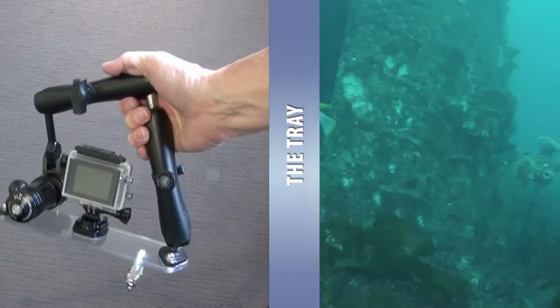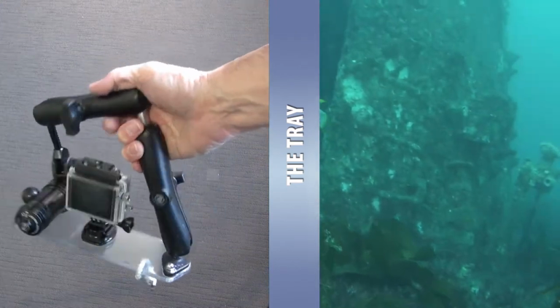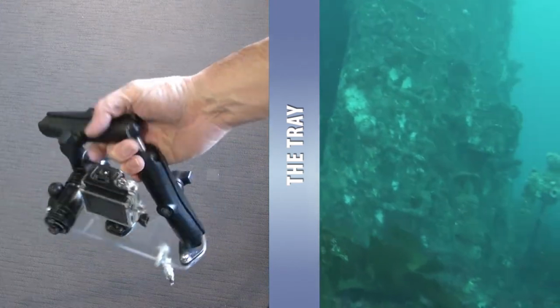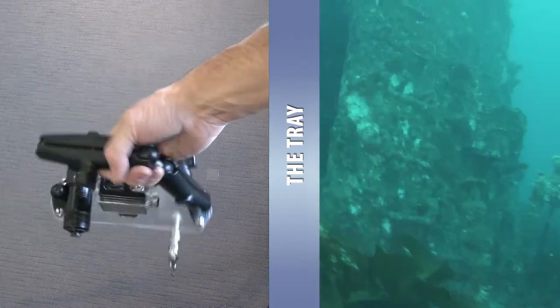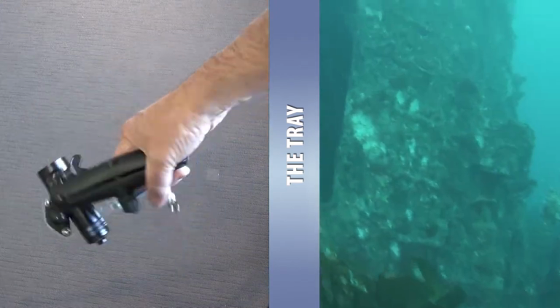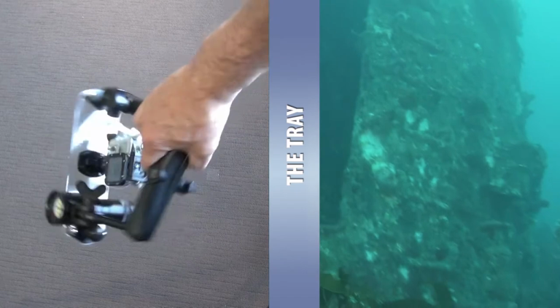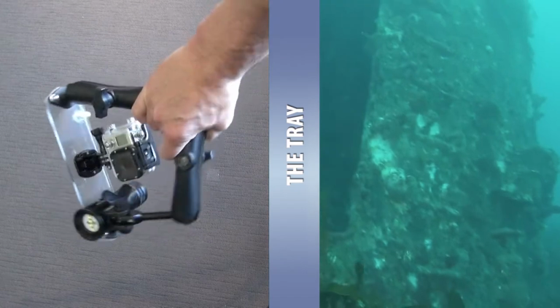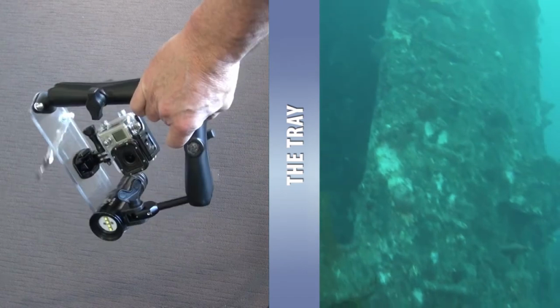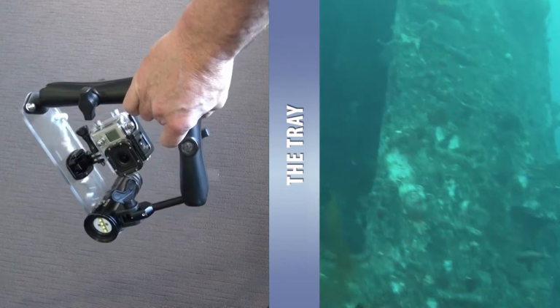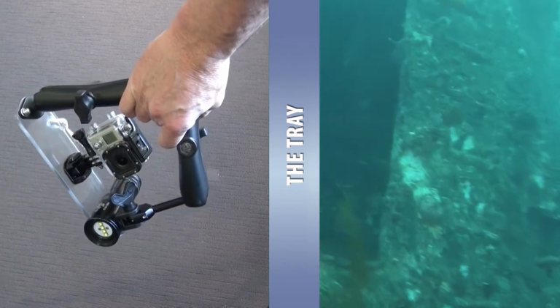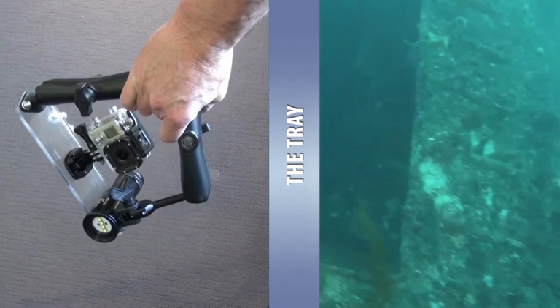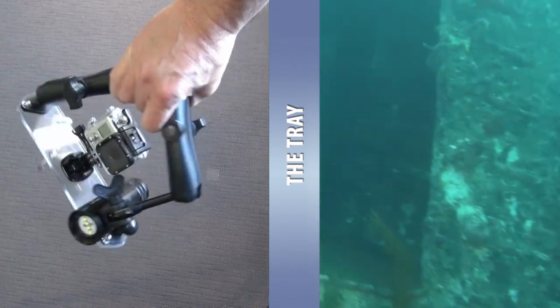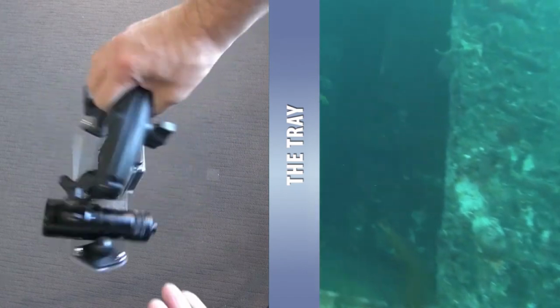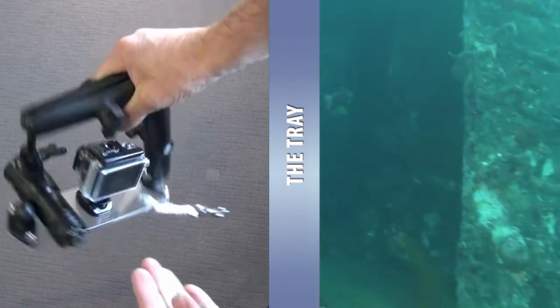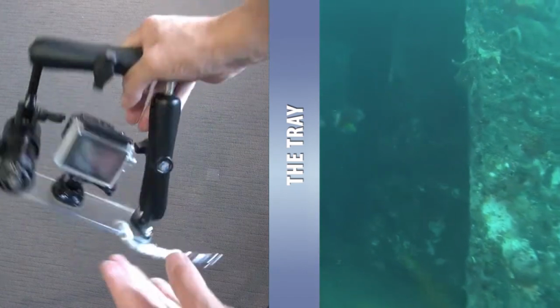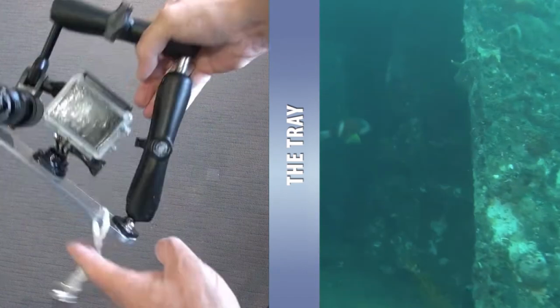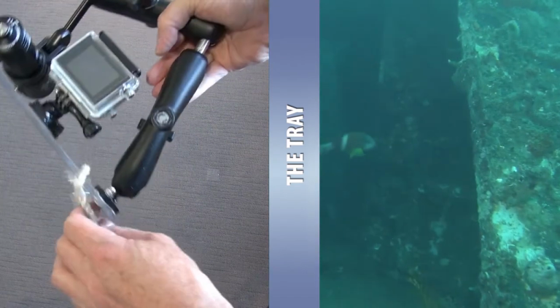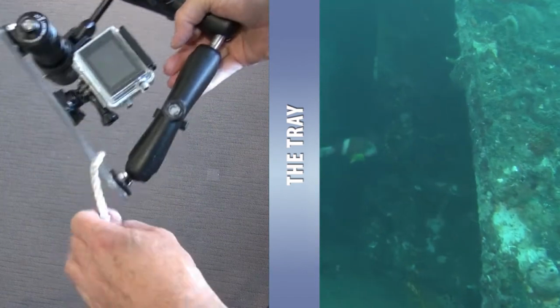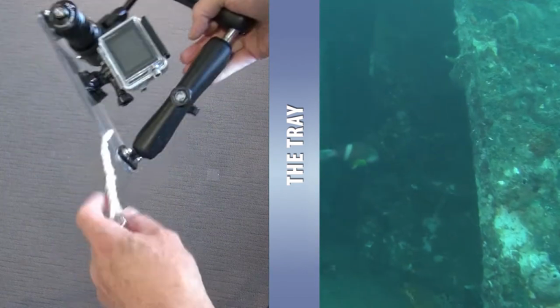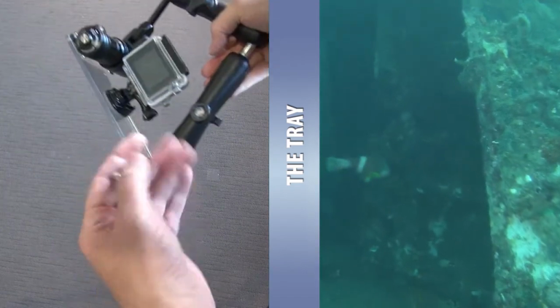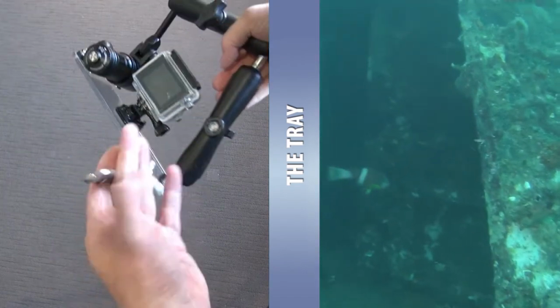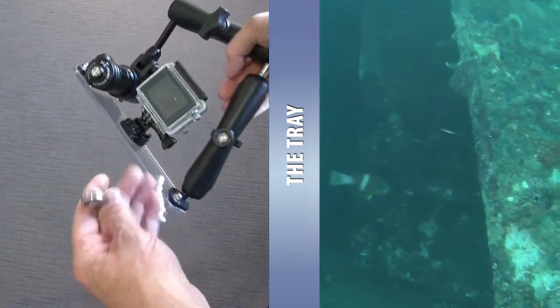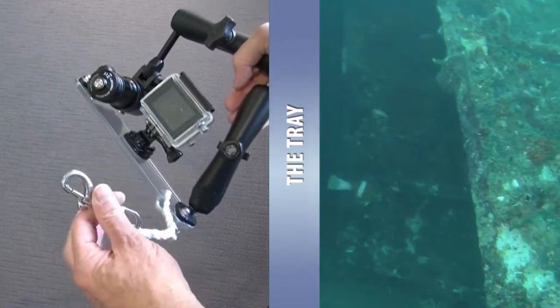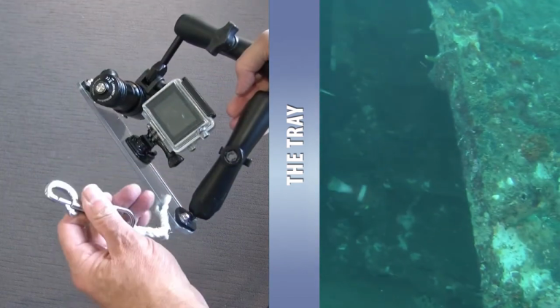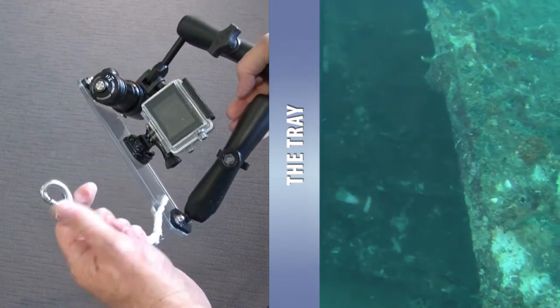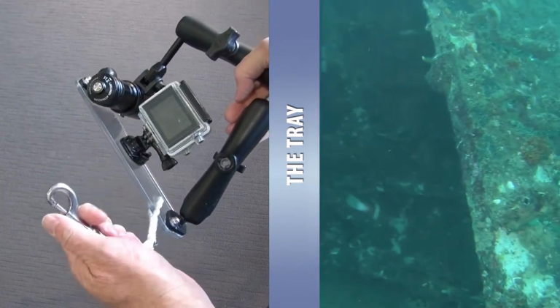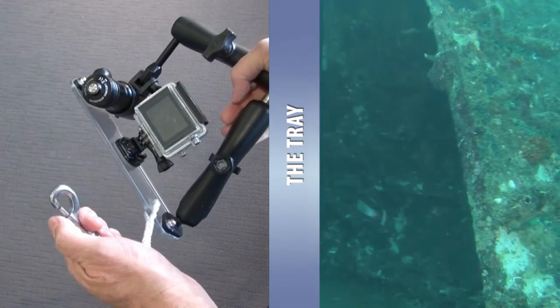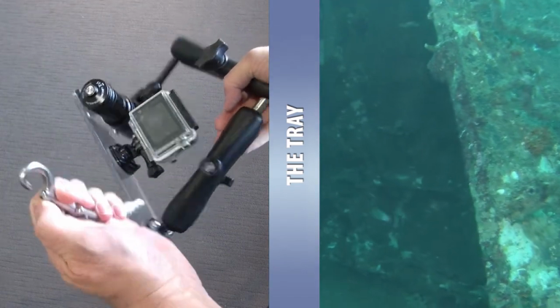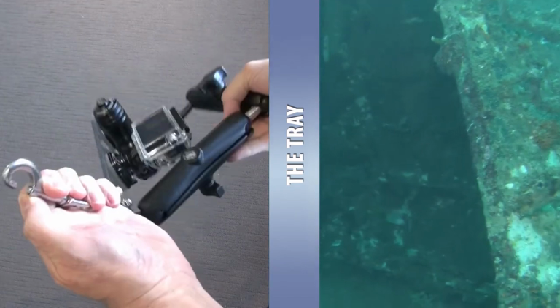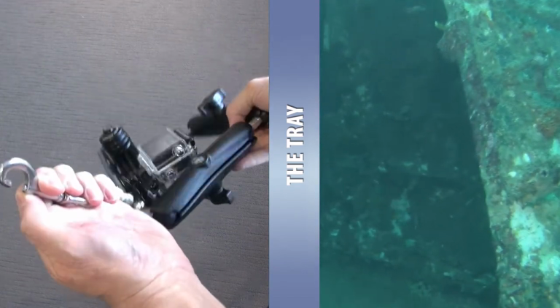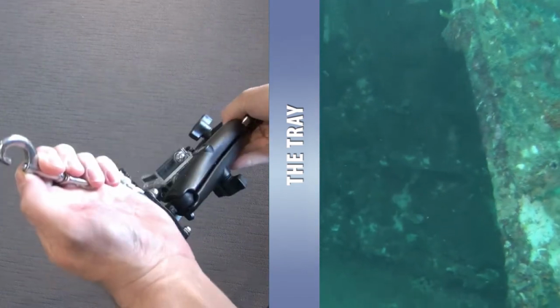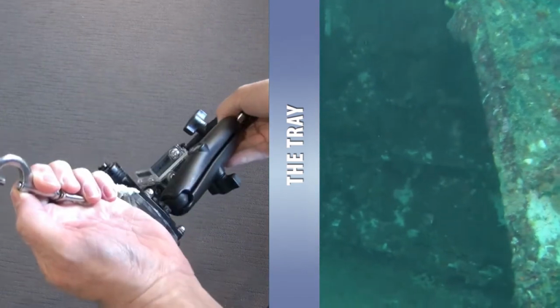Even folded down it takes up some room. Imagine this clipped onto your kit again.